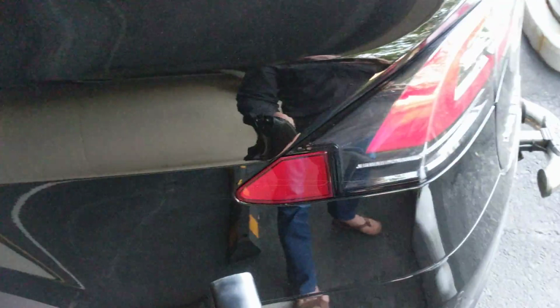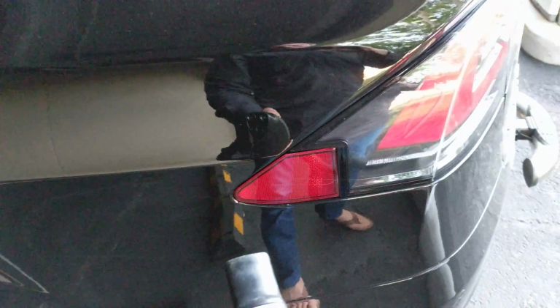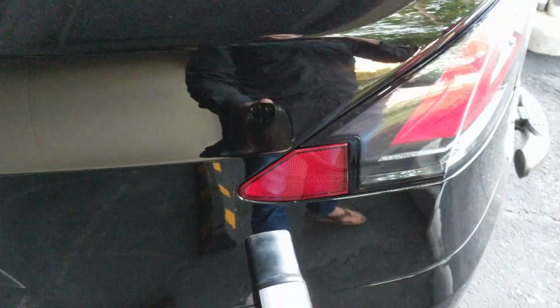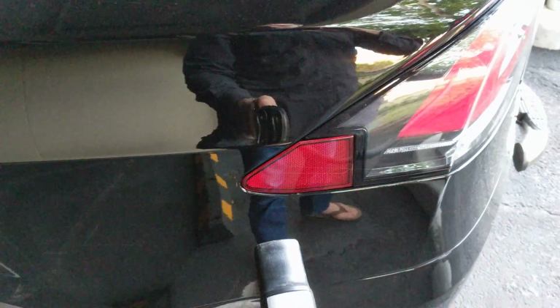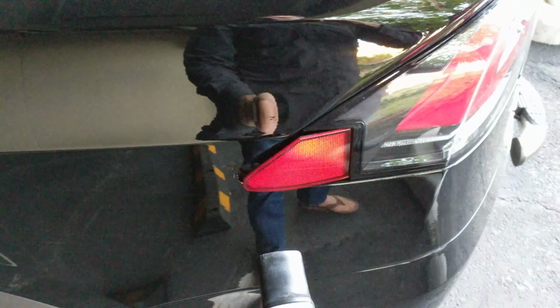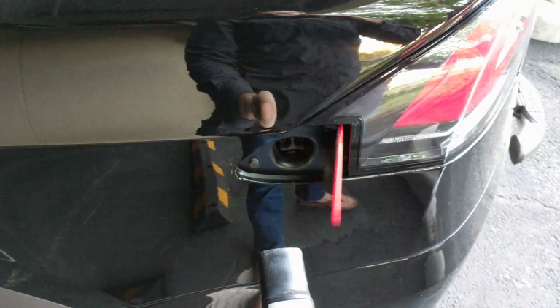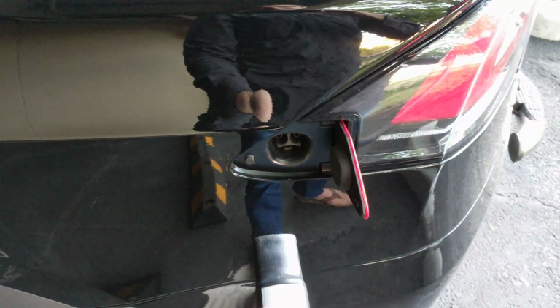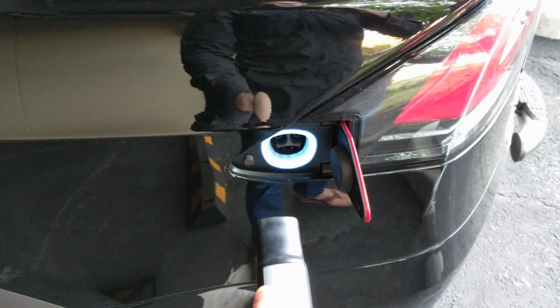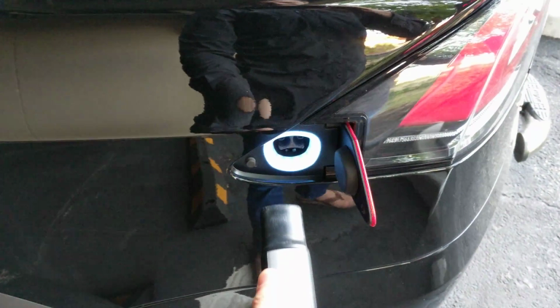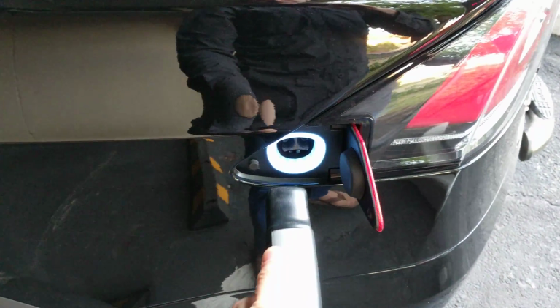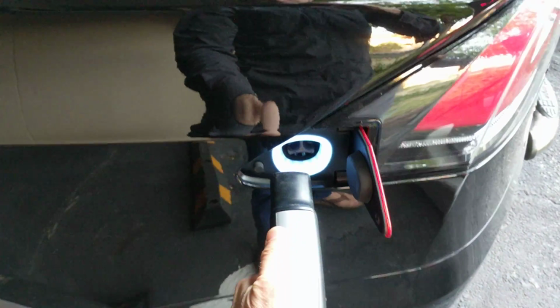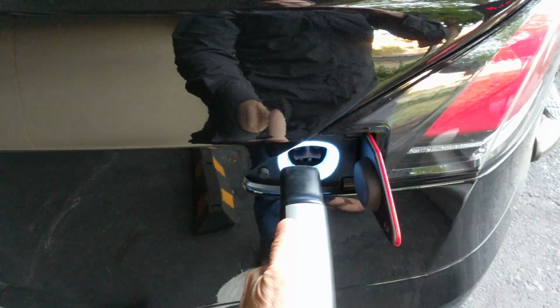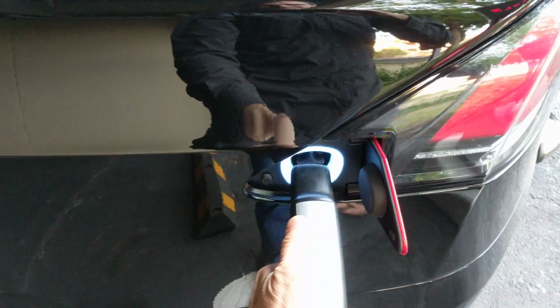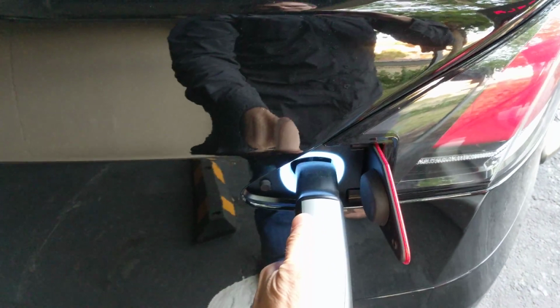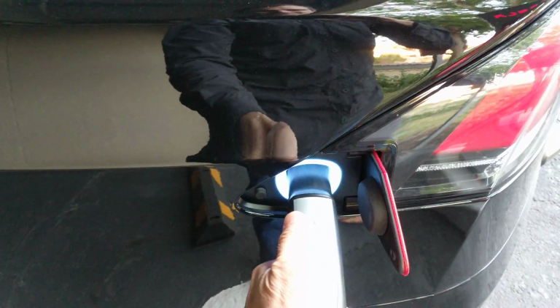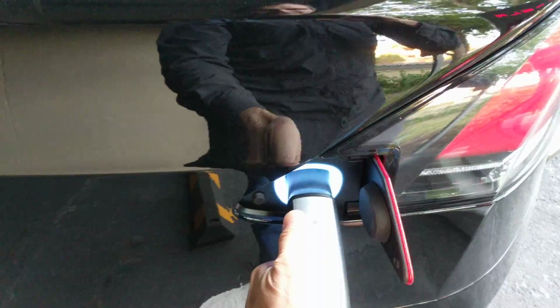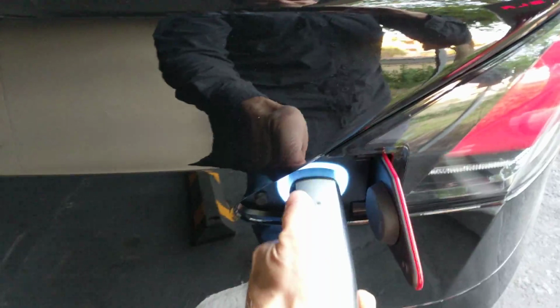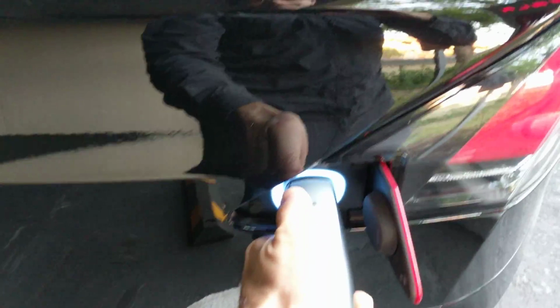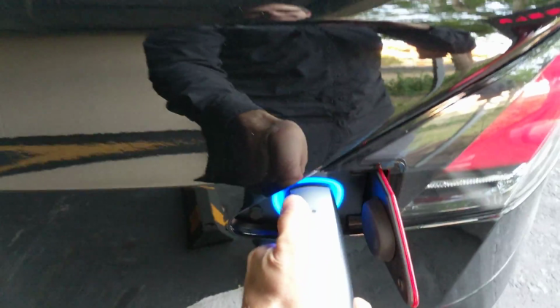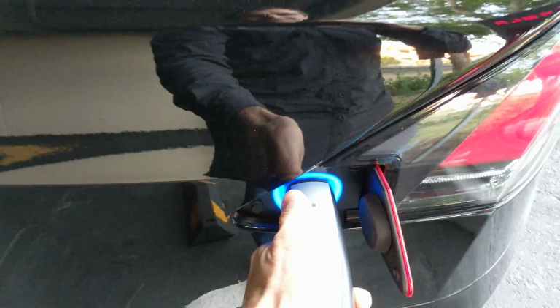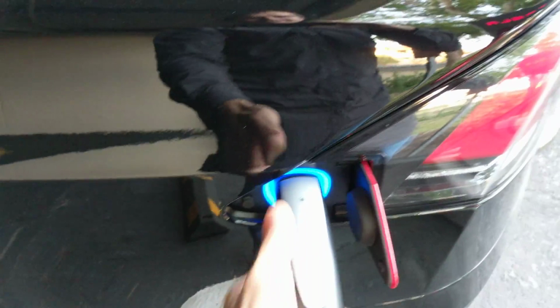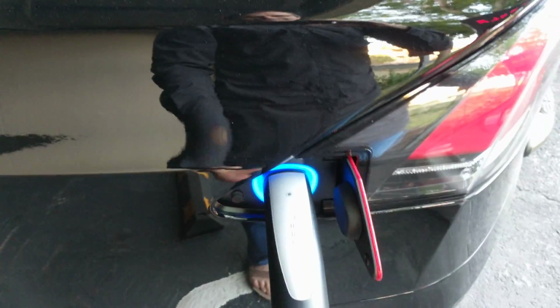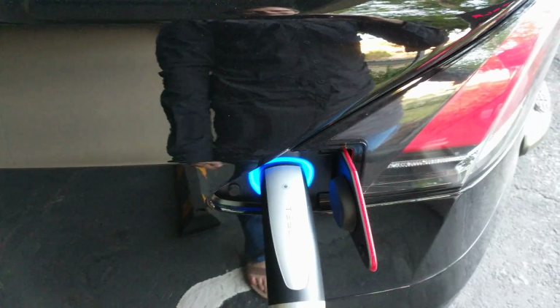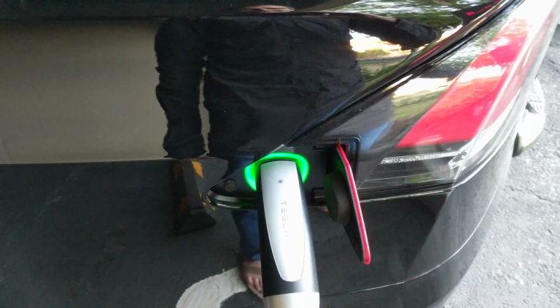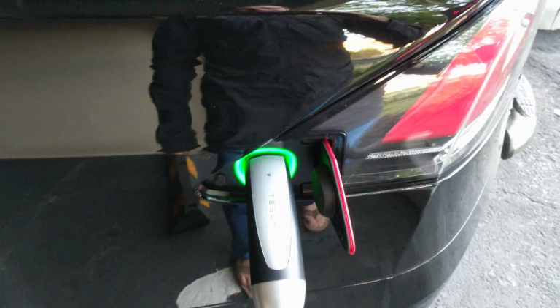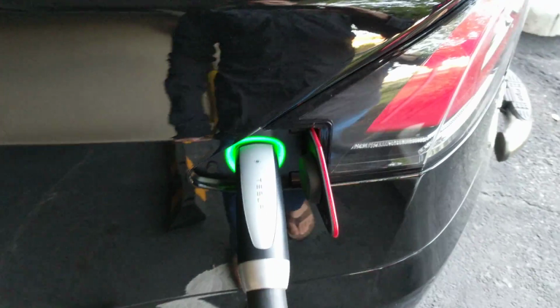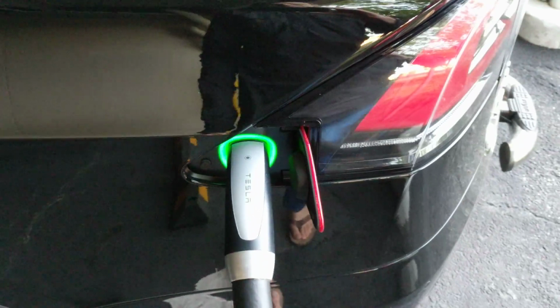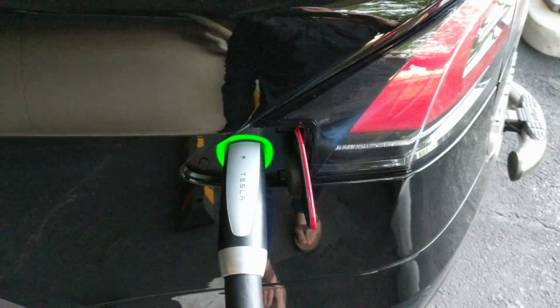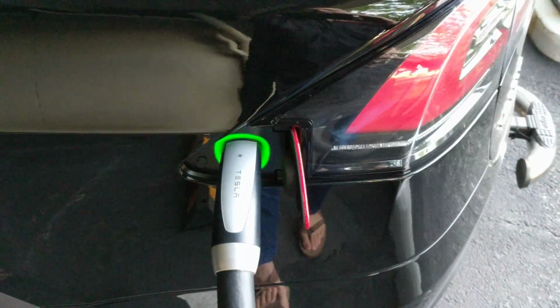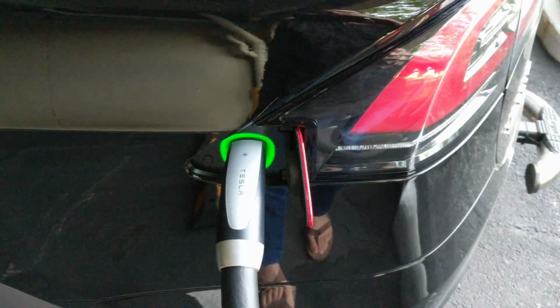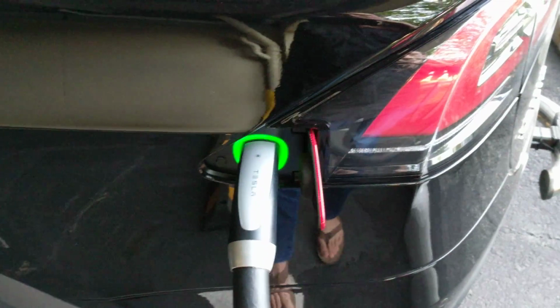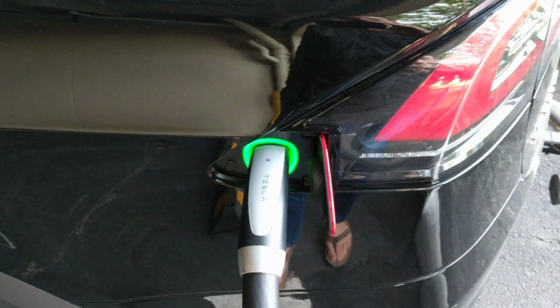Actually, one of my most watched videos is my first time using a supercharger, and I couldn't figure this thing out — it actually went in the wrong way.